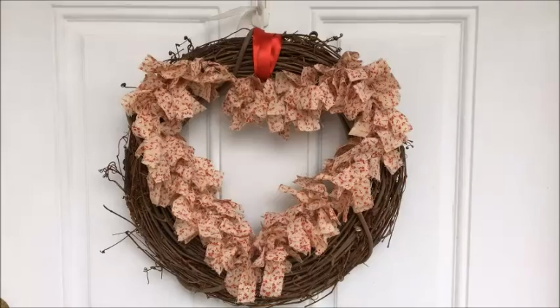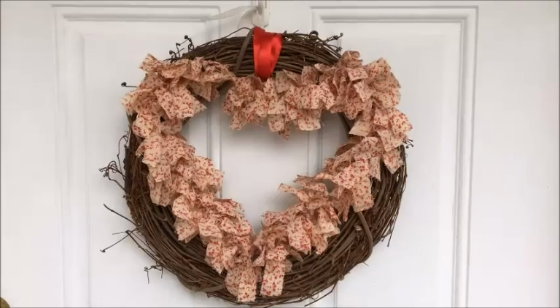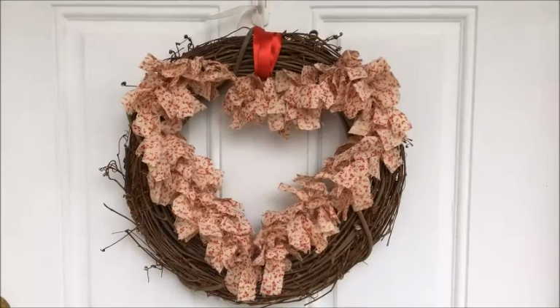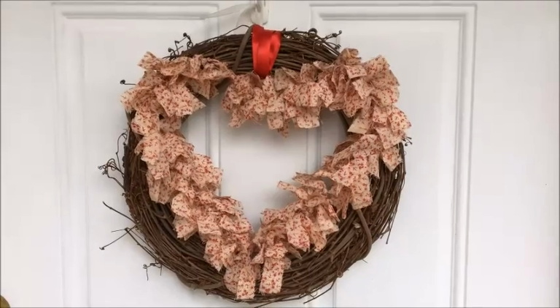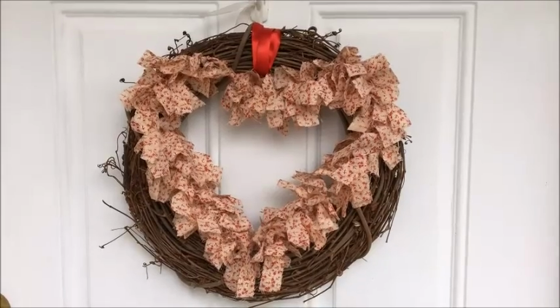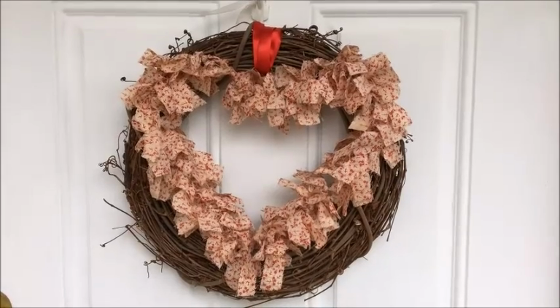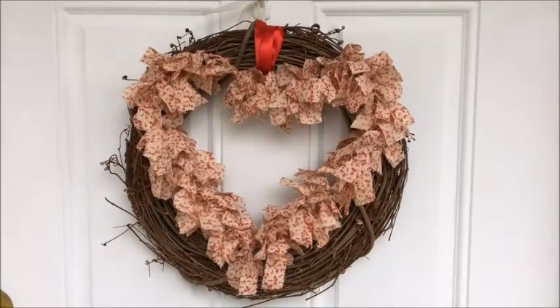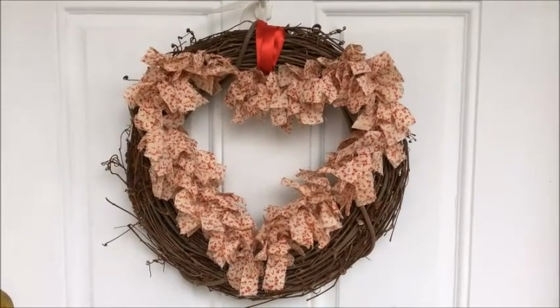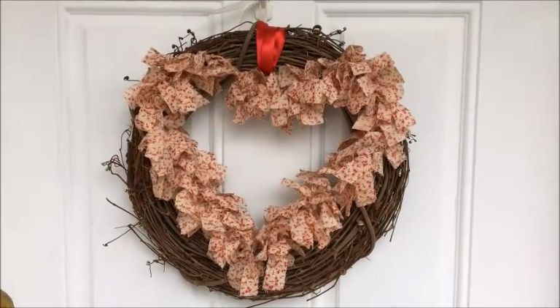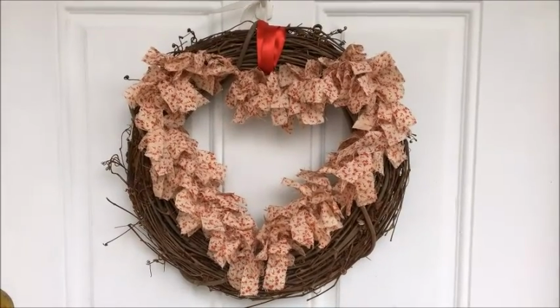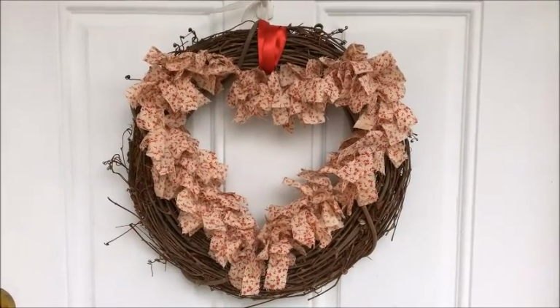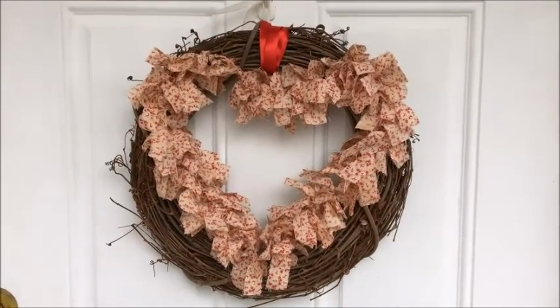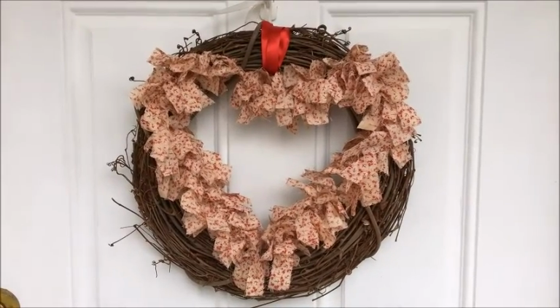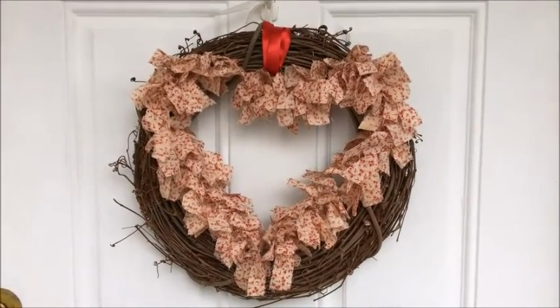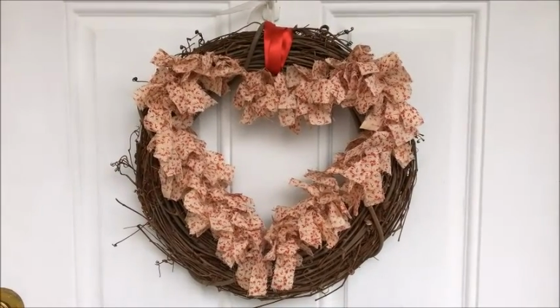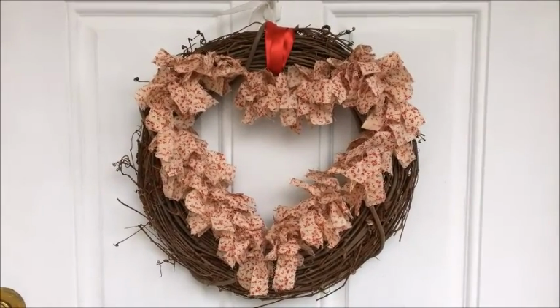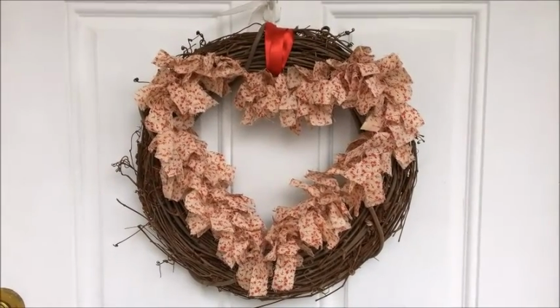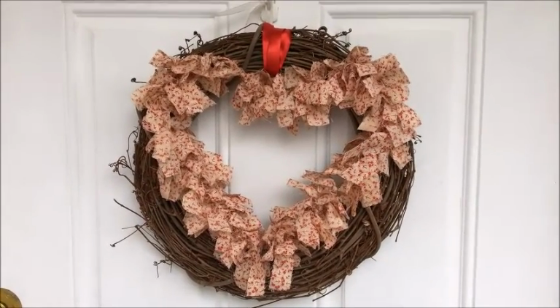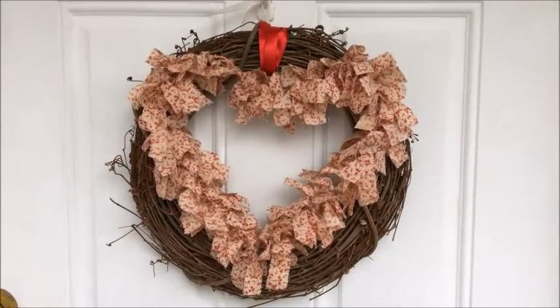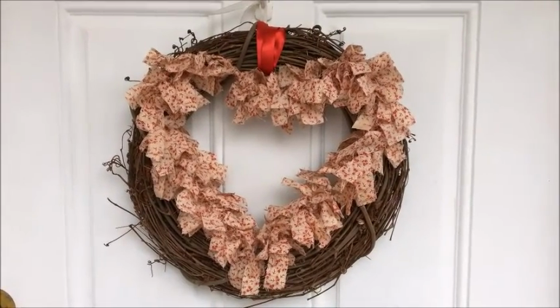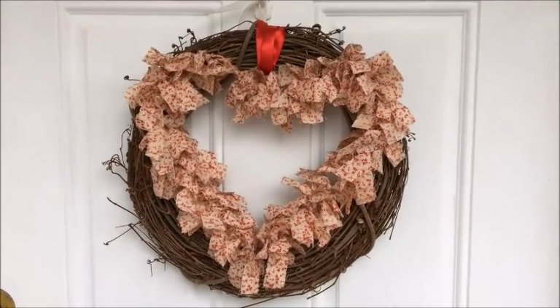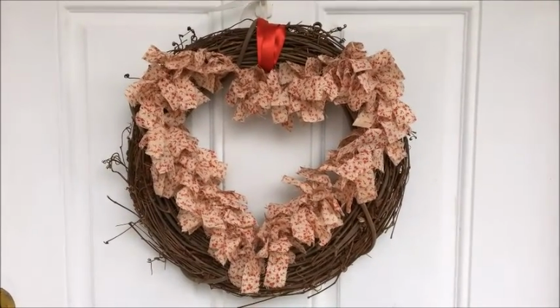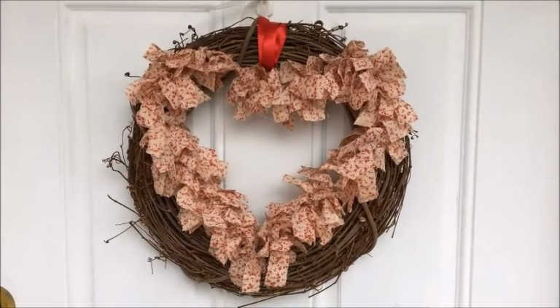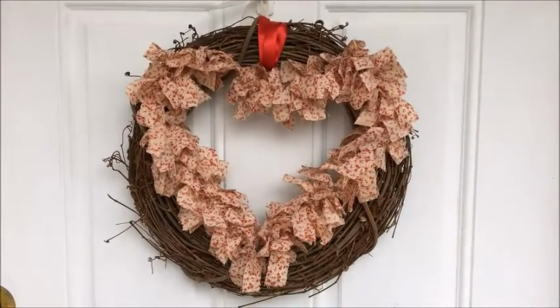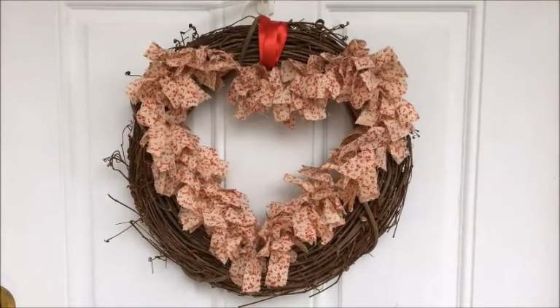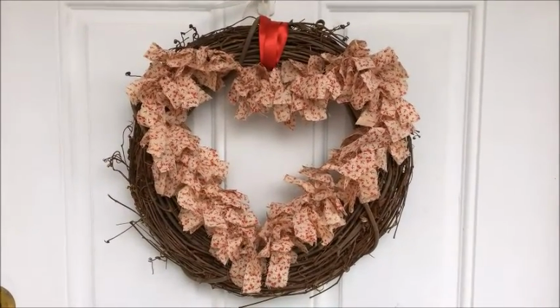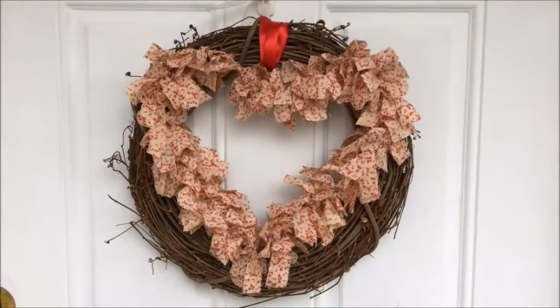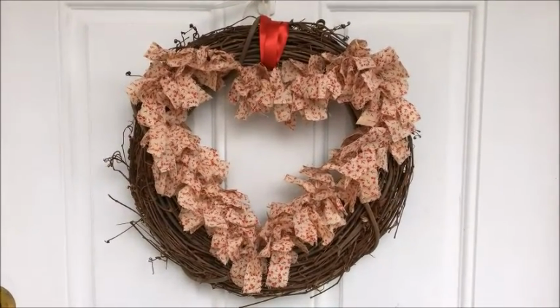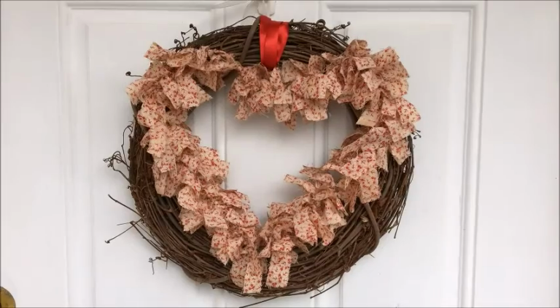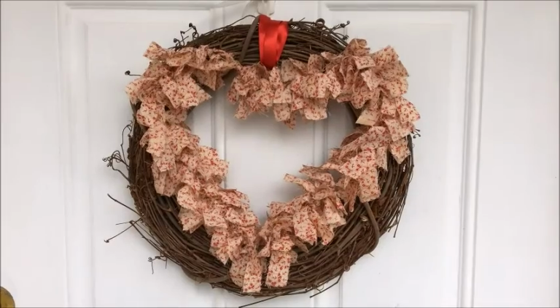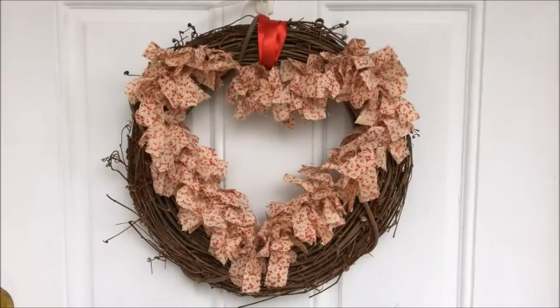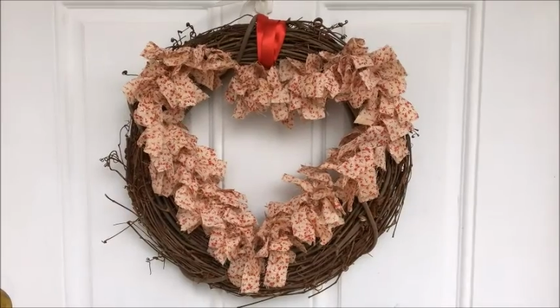Hello everyone, welcome to my front door. This is my Valentine's Day wreath that I put out.